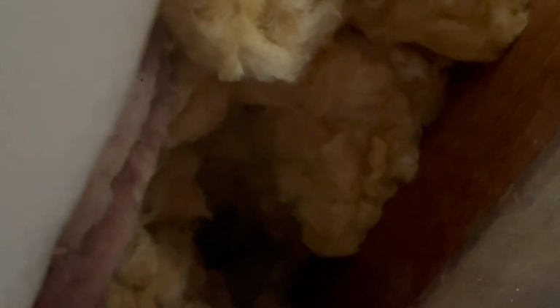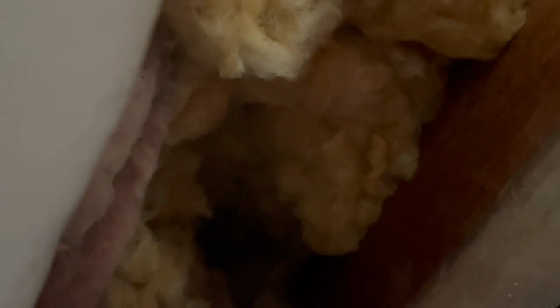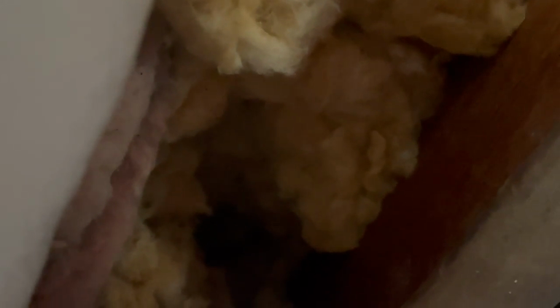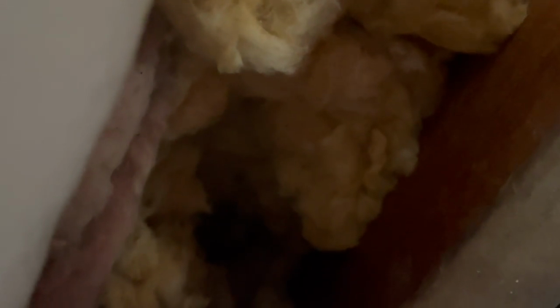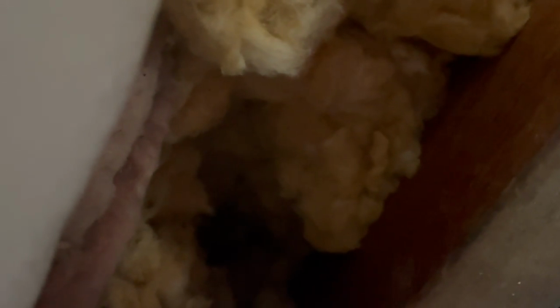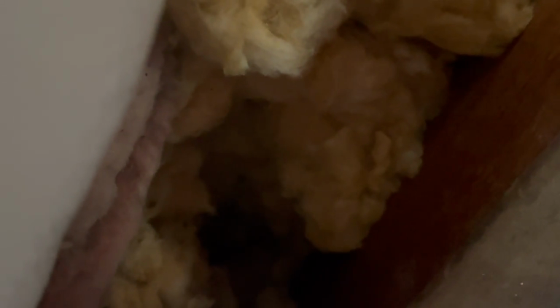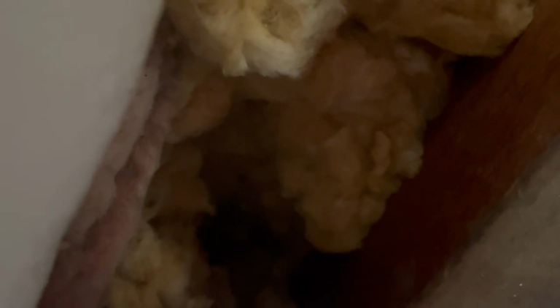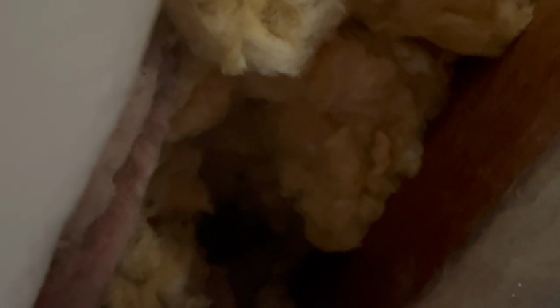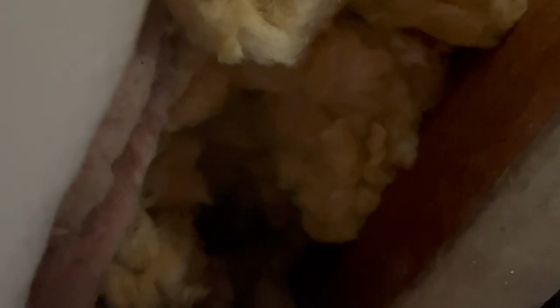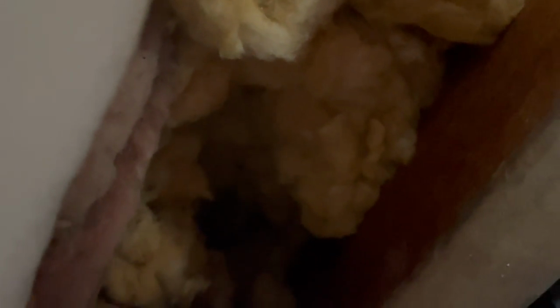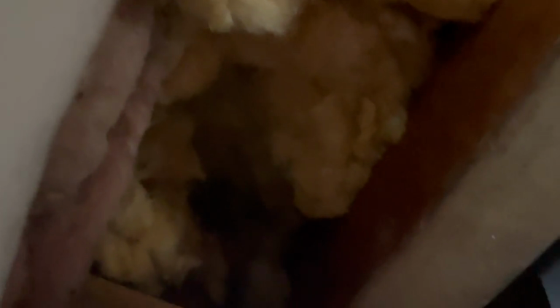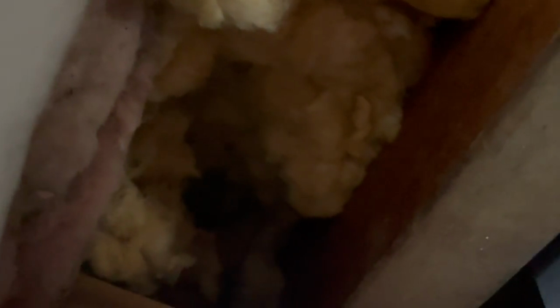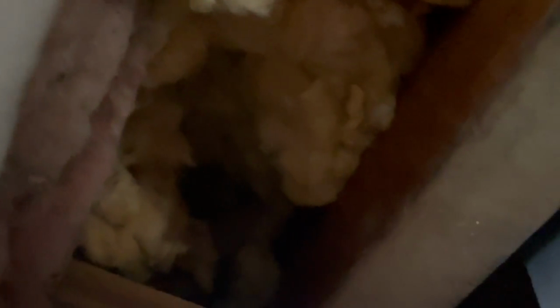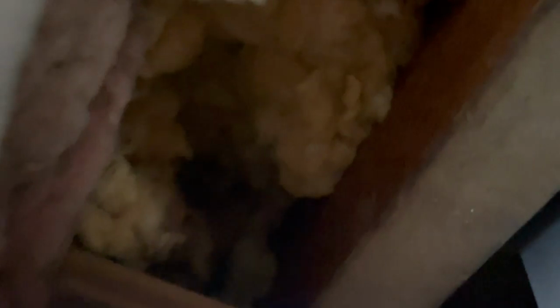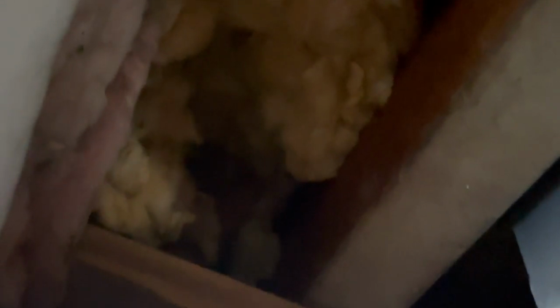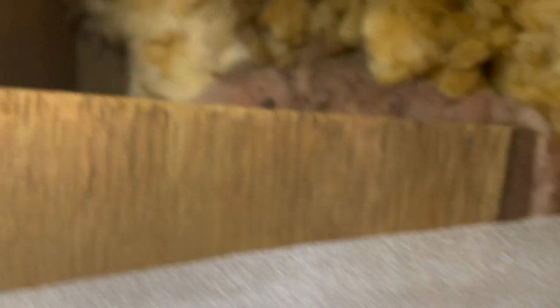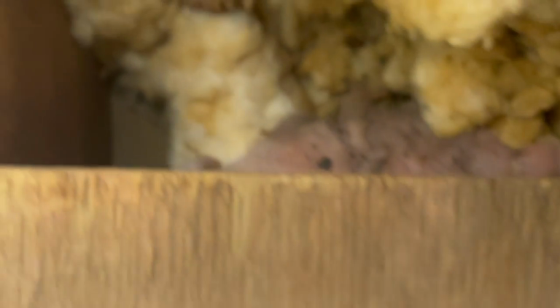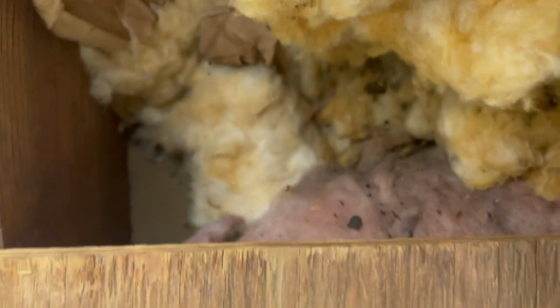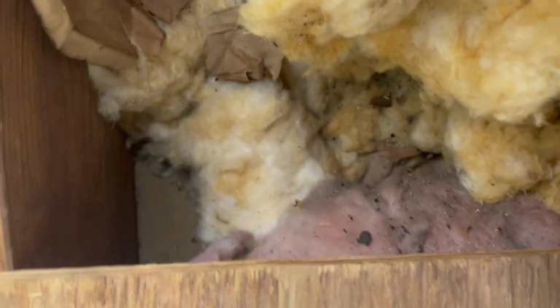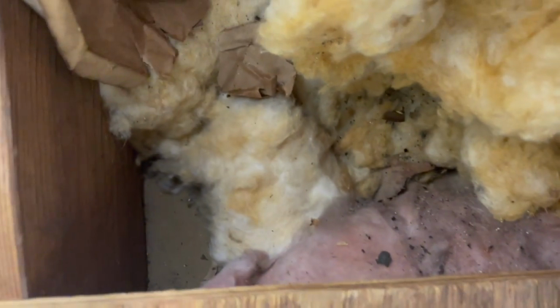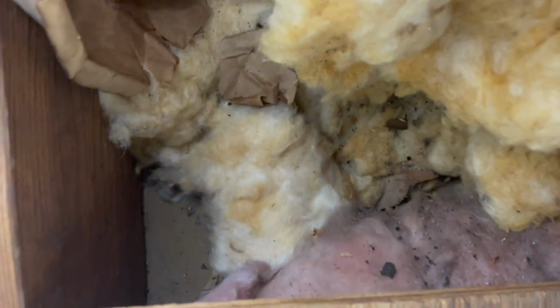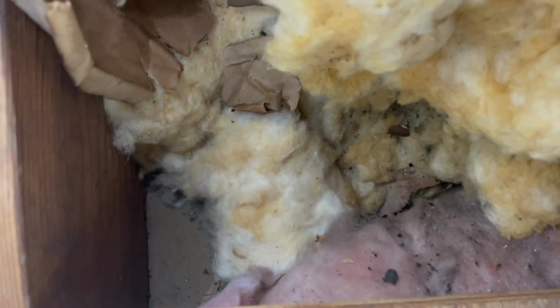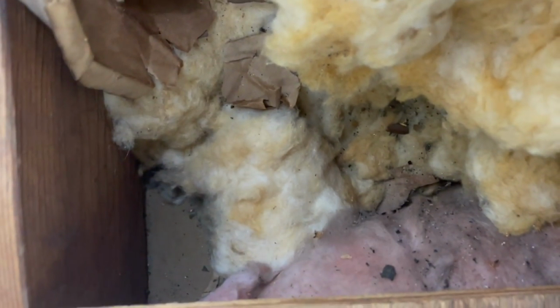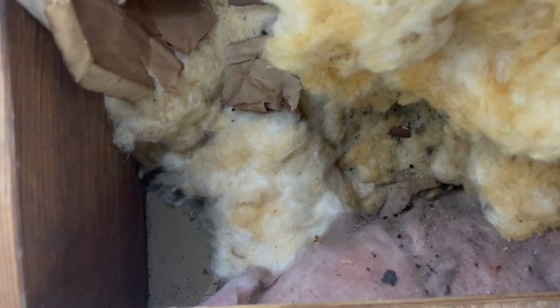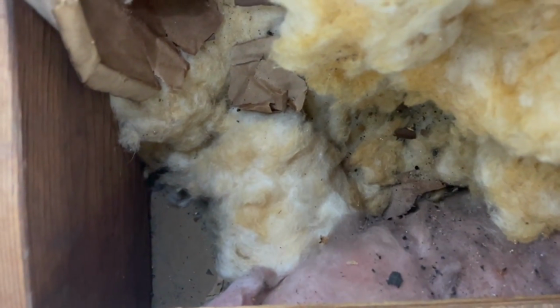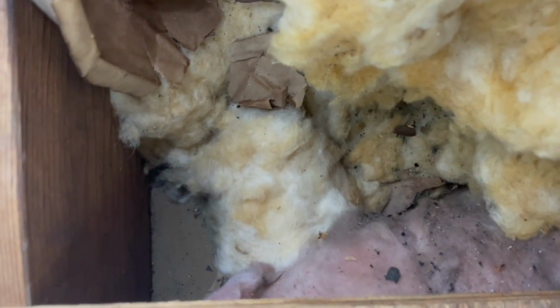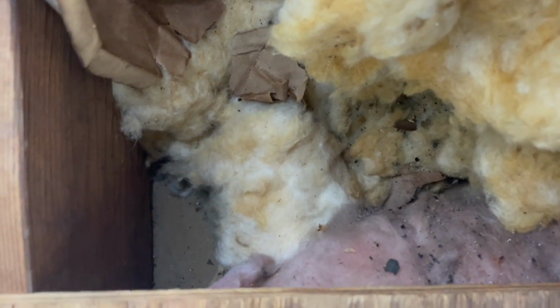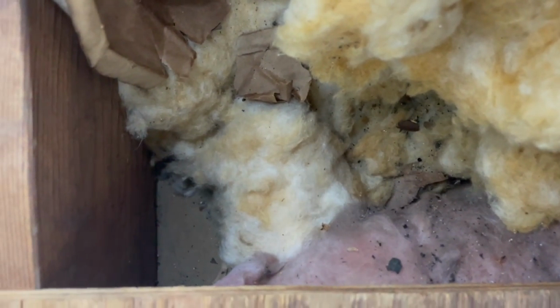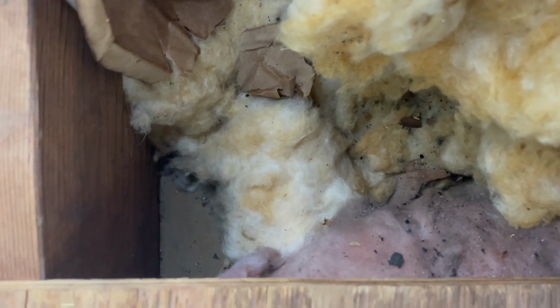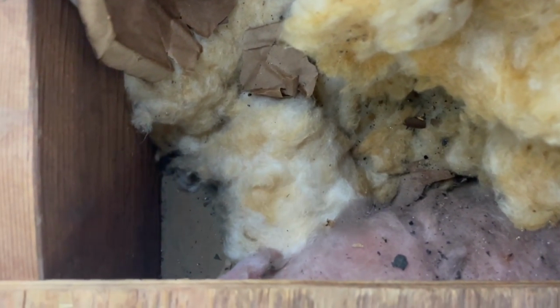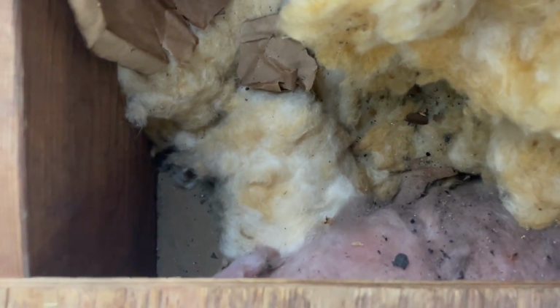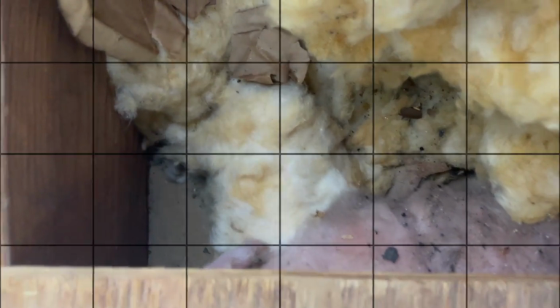We're going to return for several follow-up visits and replenish the bait stations until the mice are no longer infesting the home.